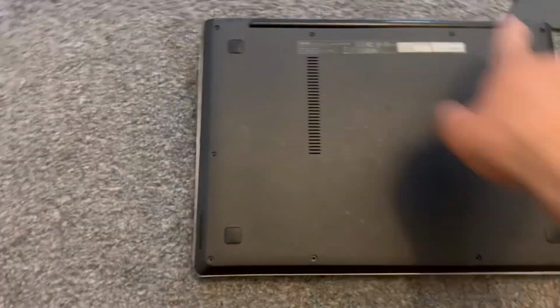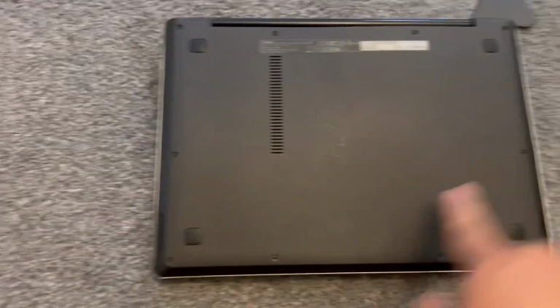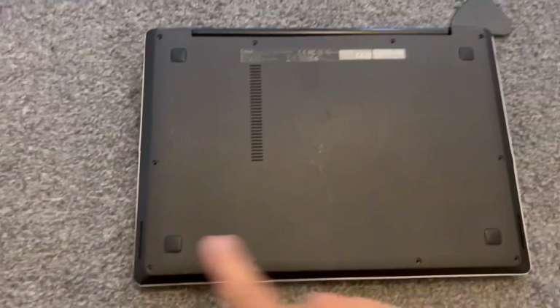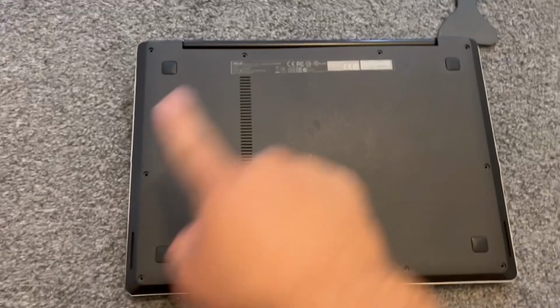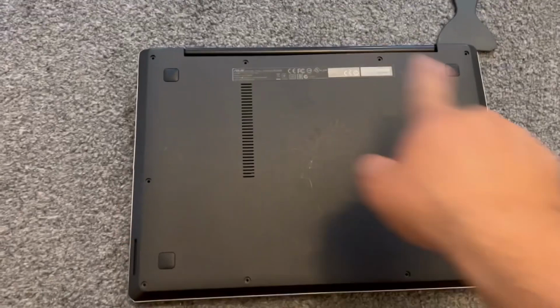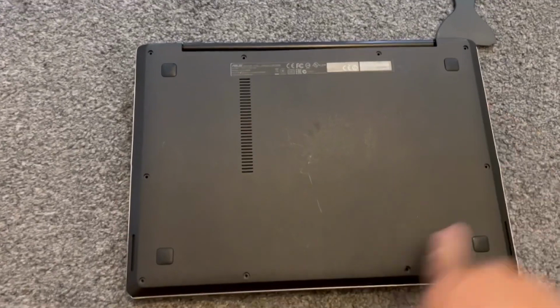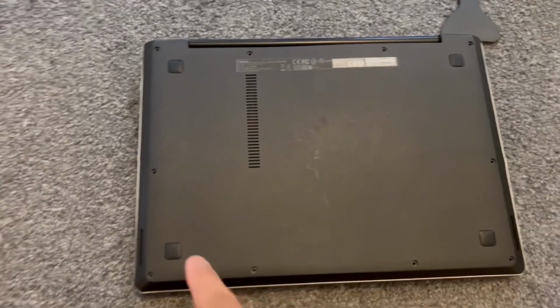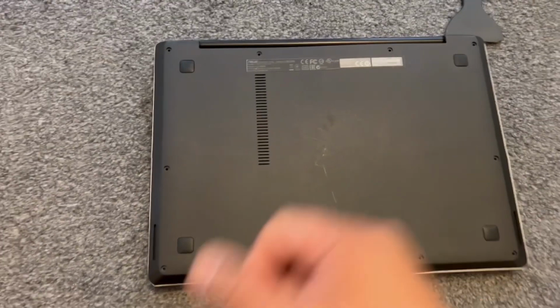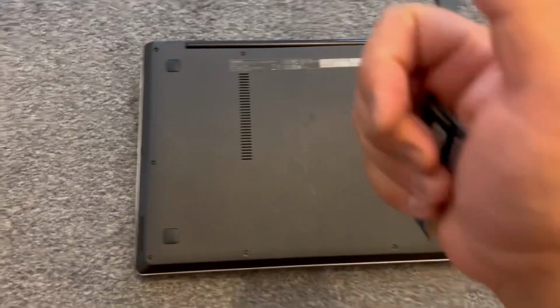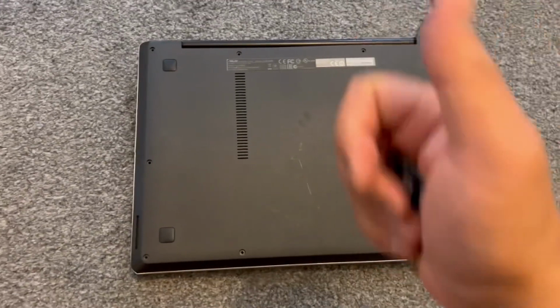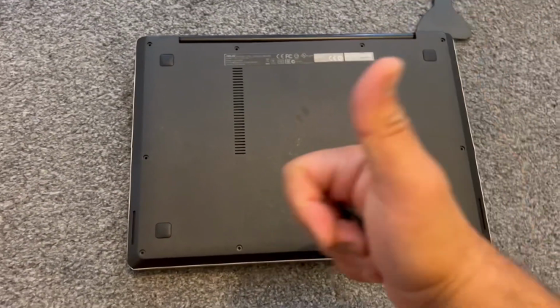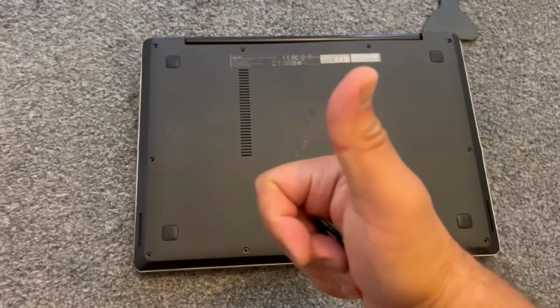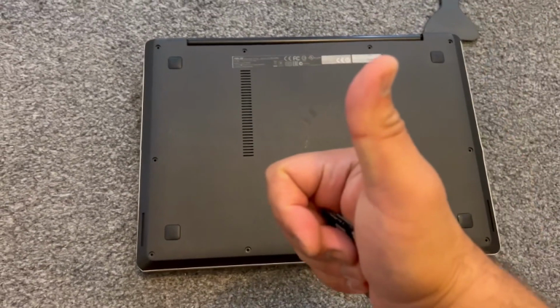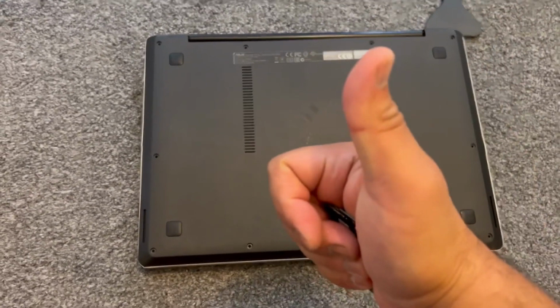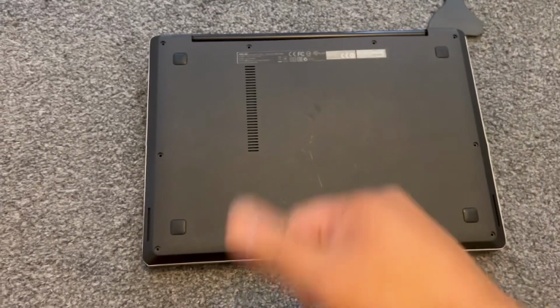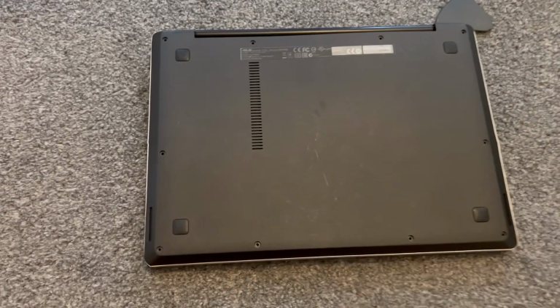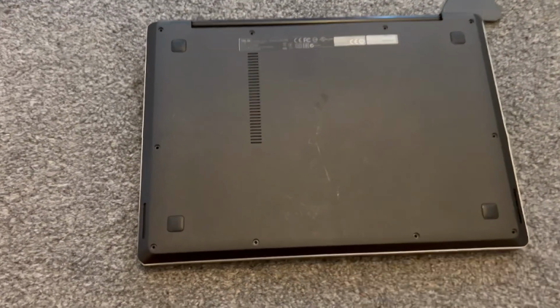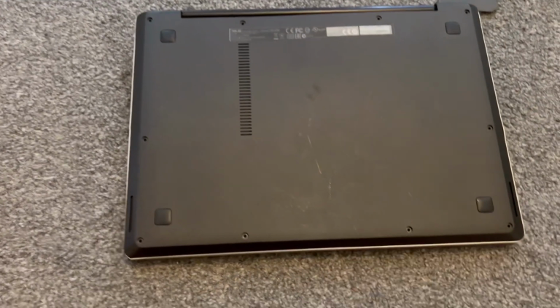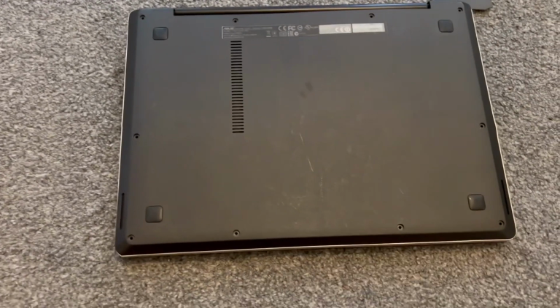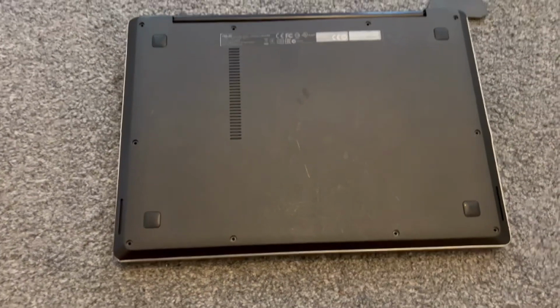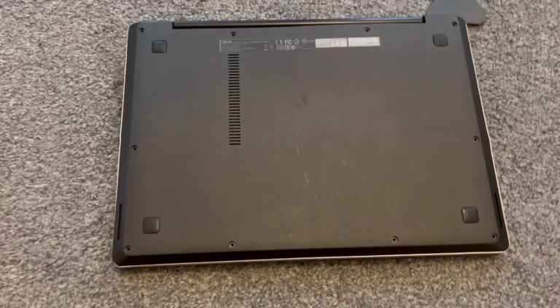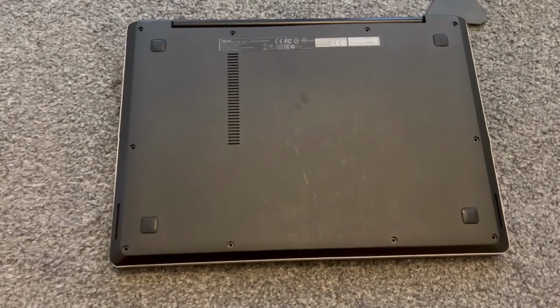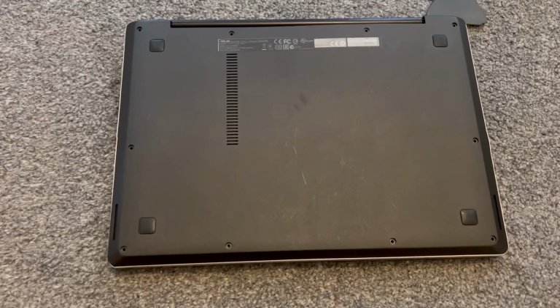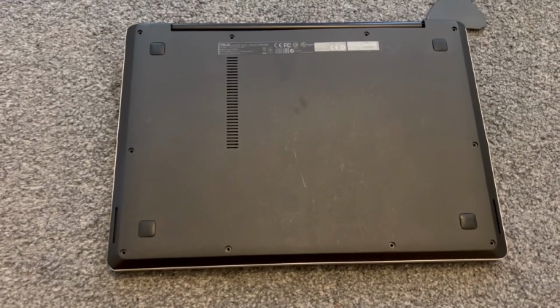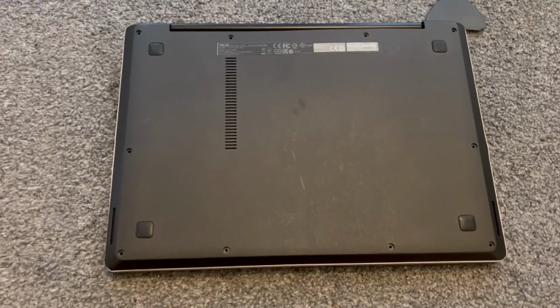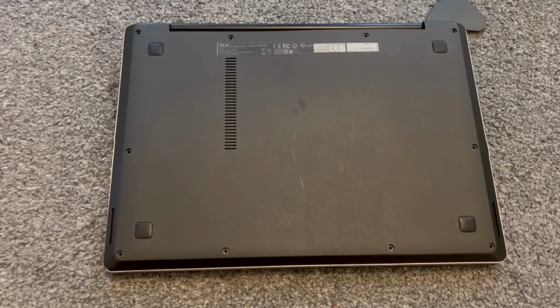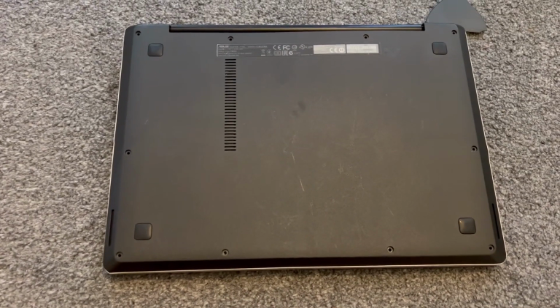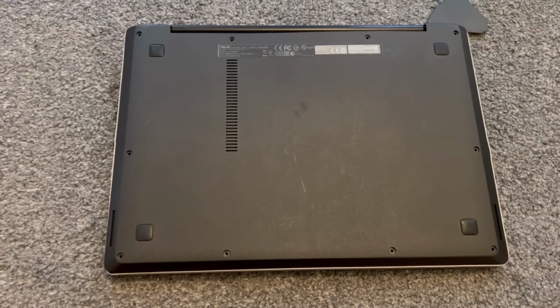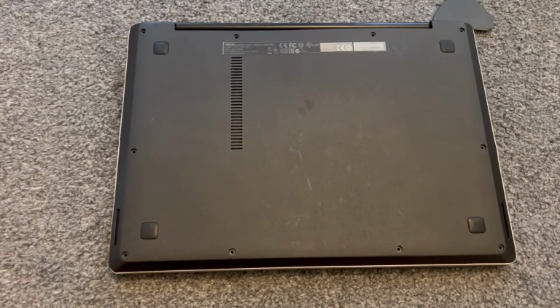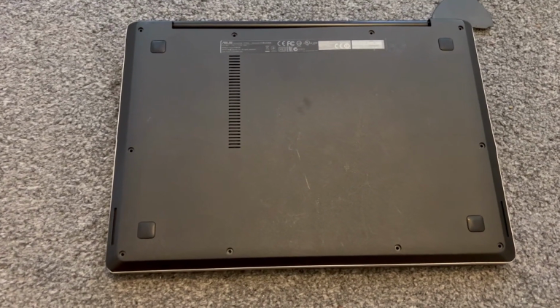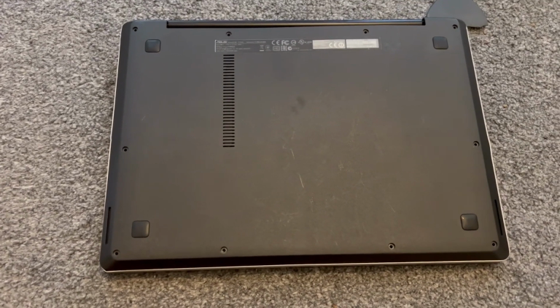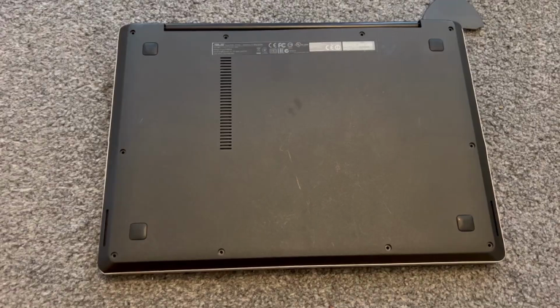Put all your screws back in and that's it — your RAM is successfully upgraded.